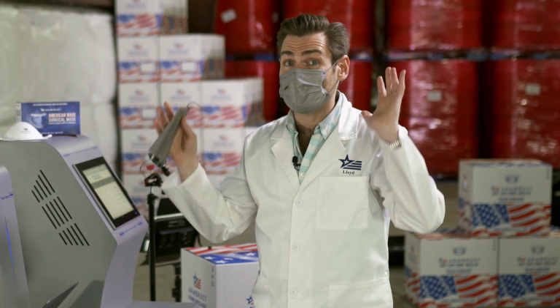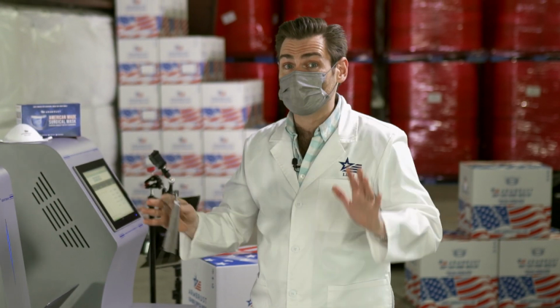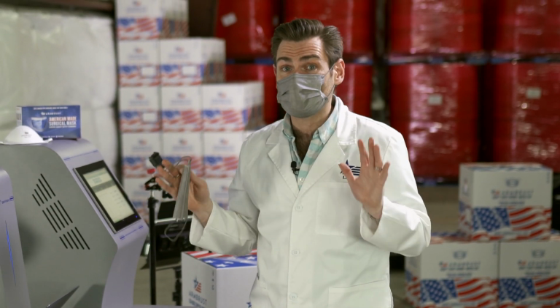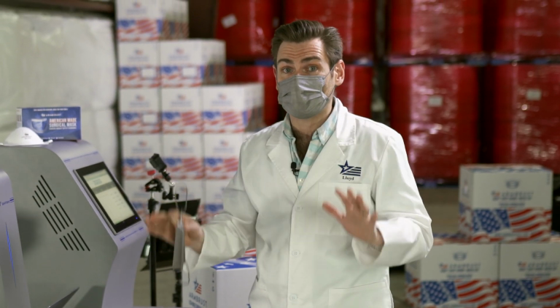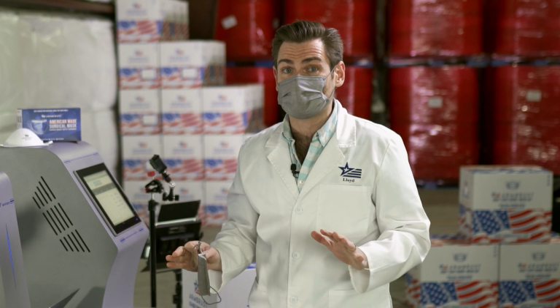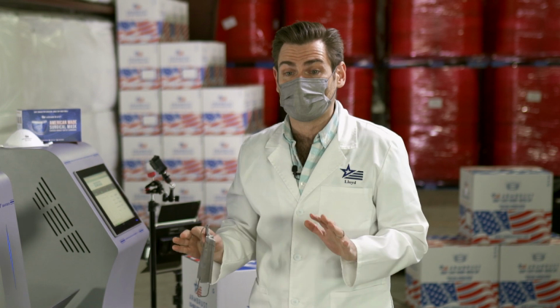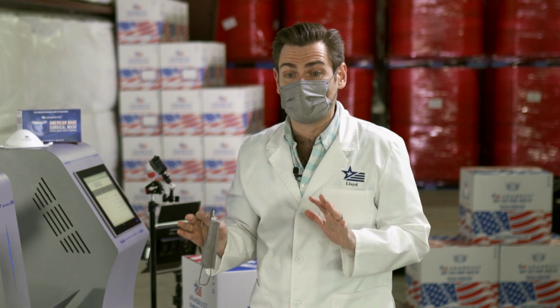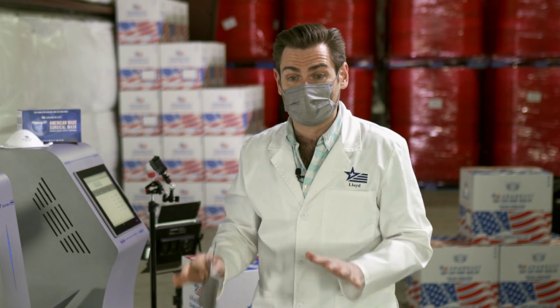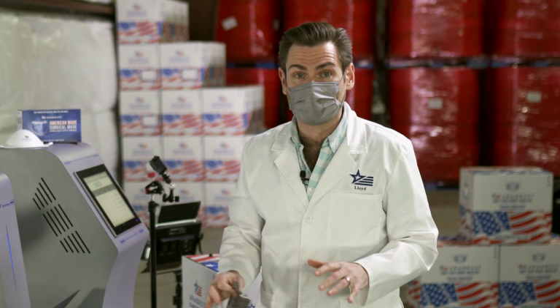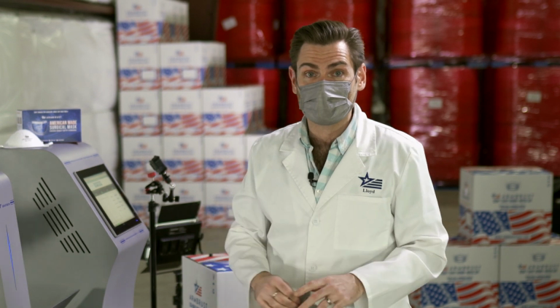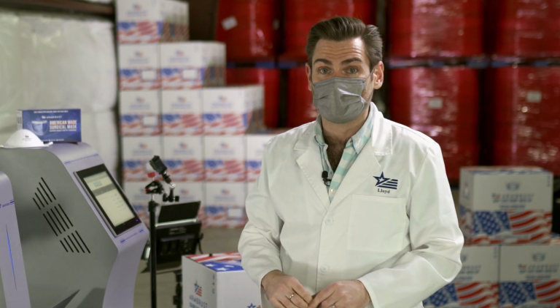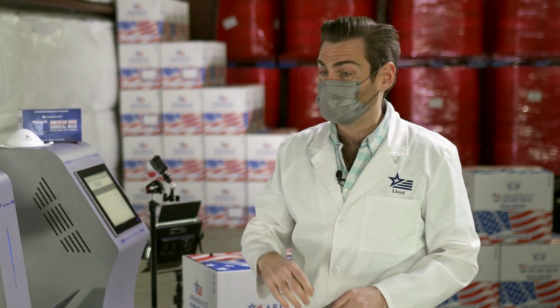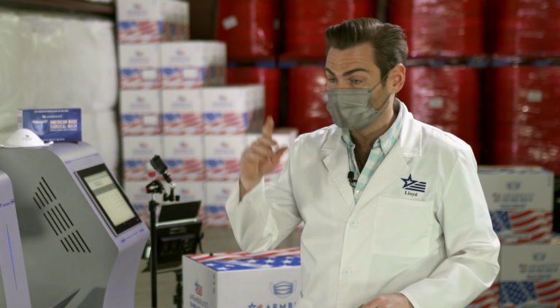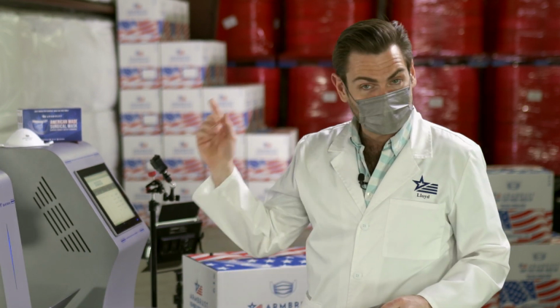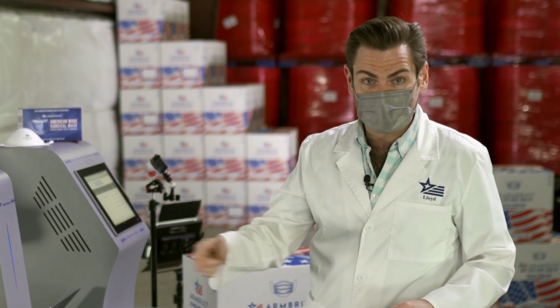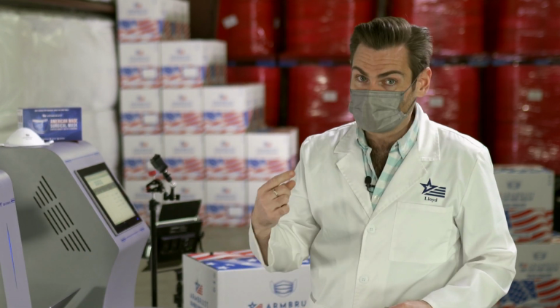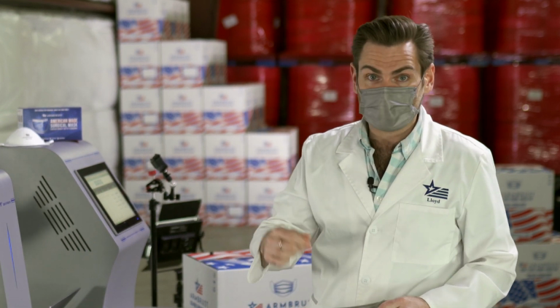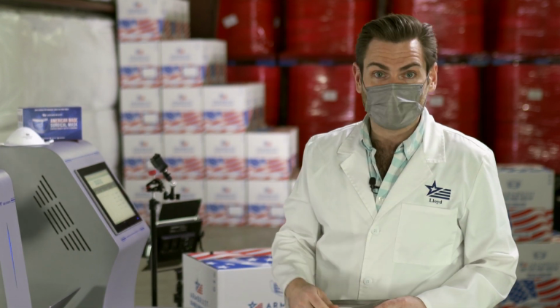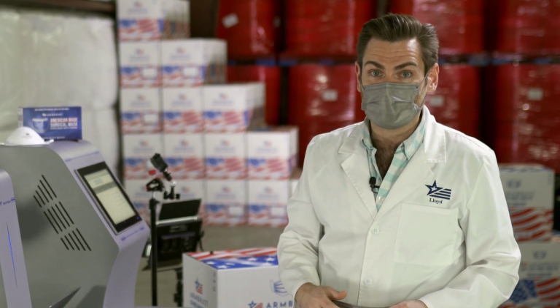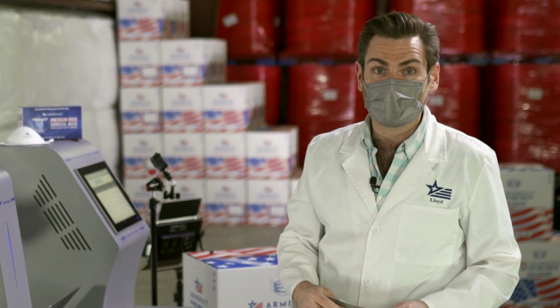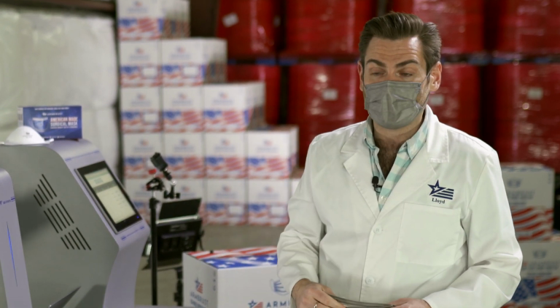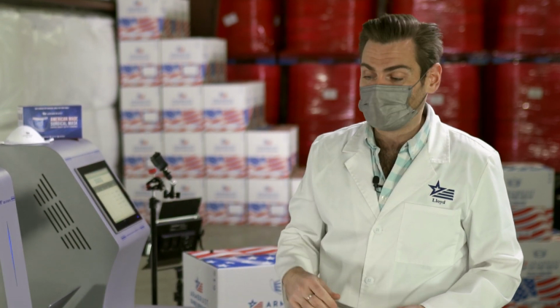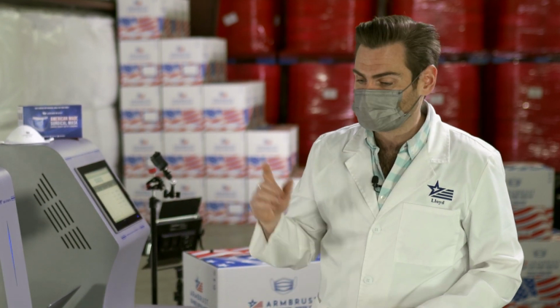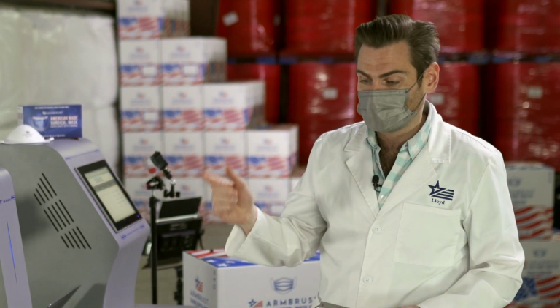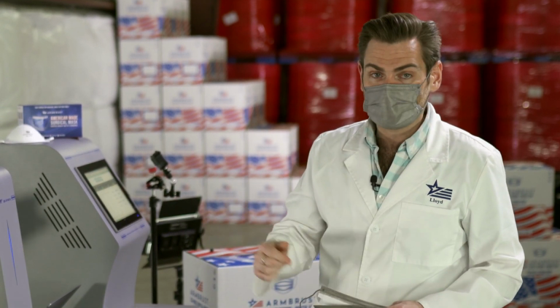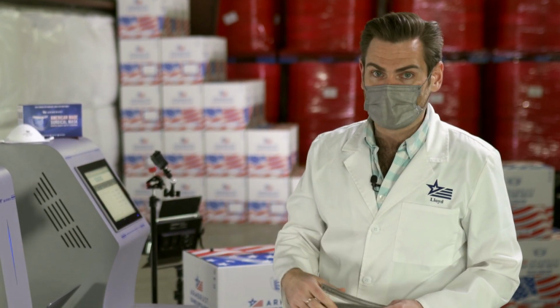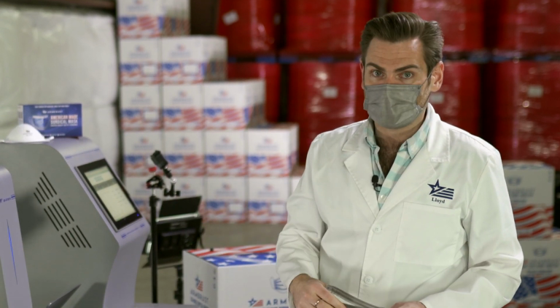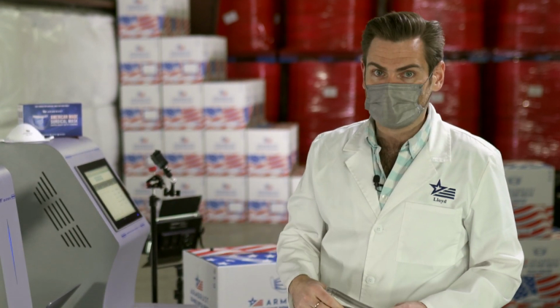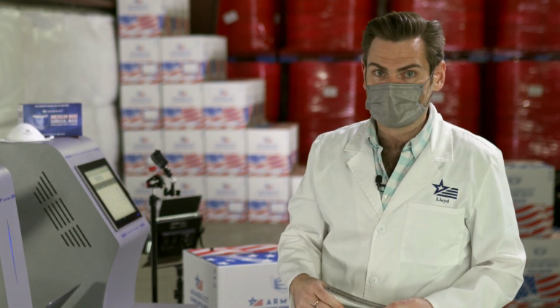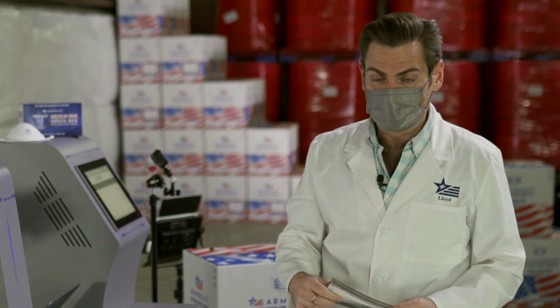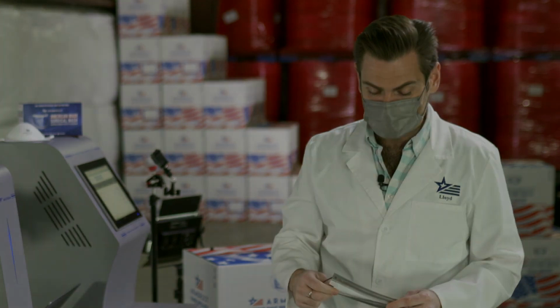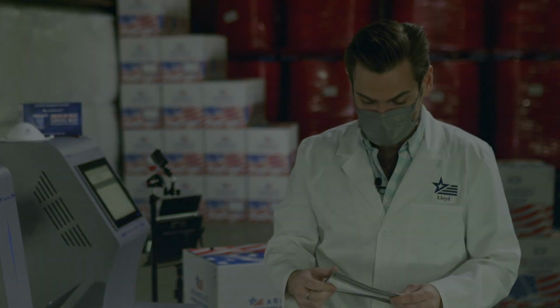Thanks for watching. We're testing every mask on Amazon, so if you're looking to buy a mask, check out our videos. Thanks so much.